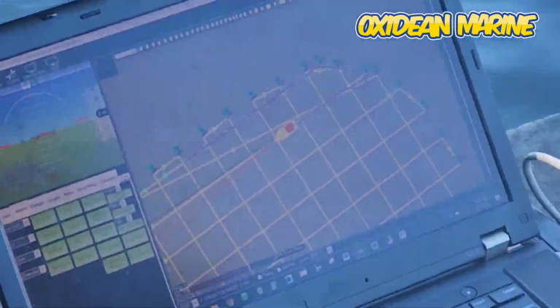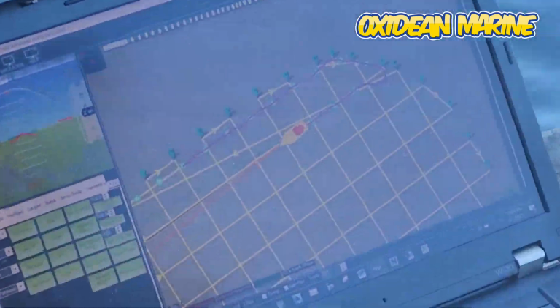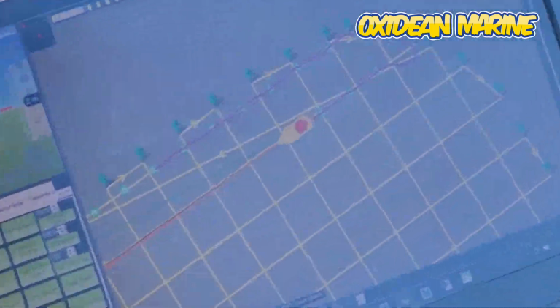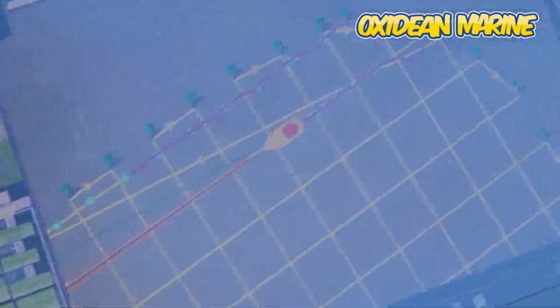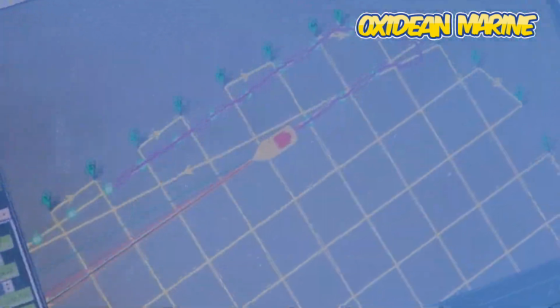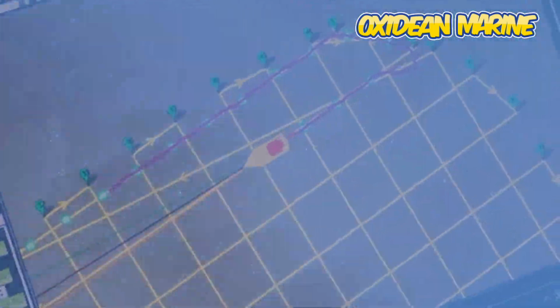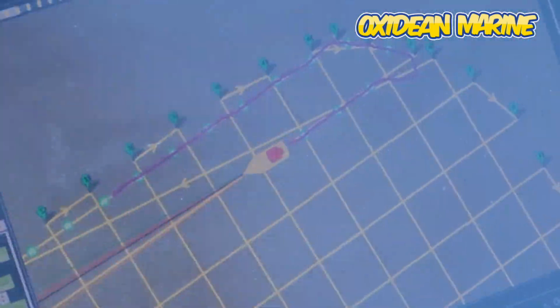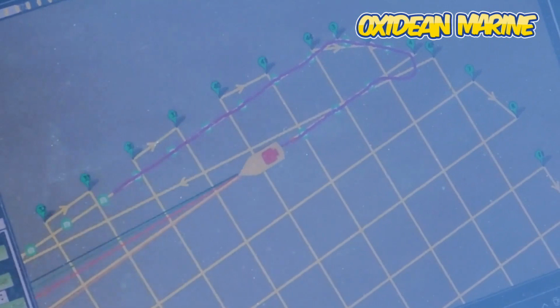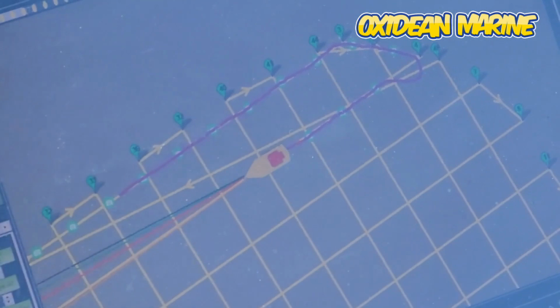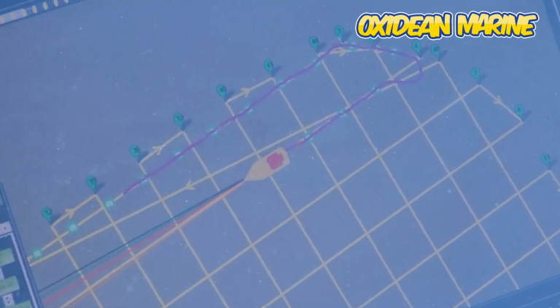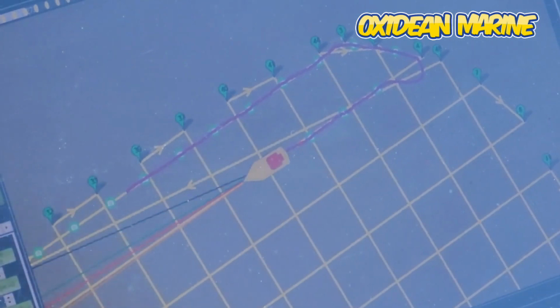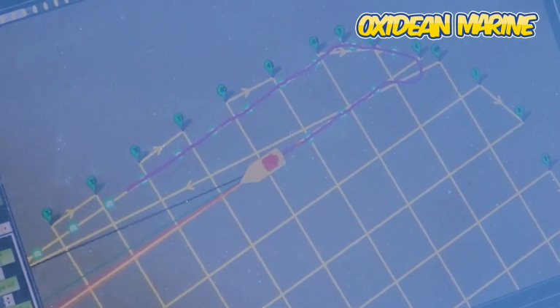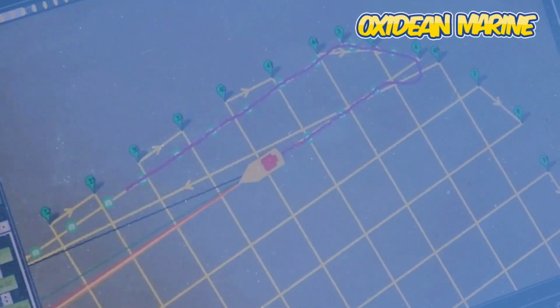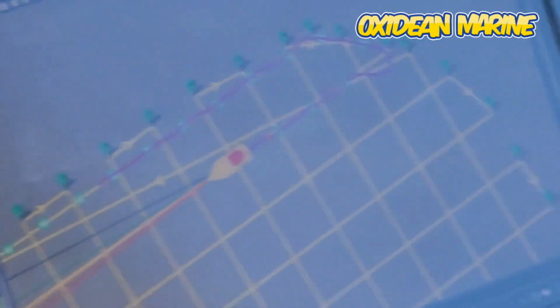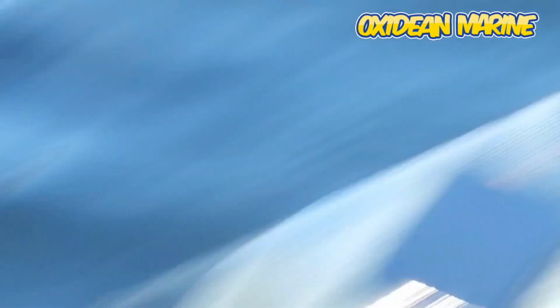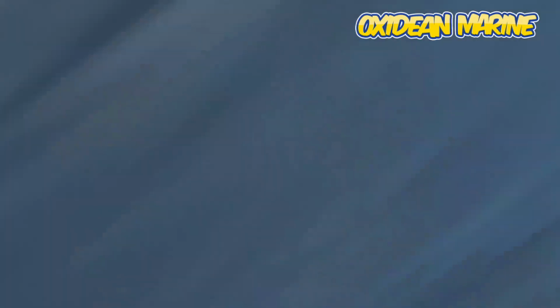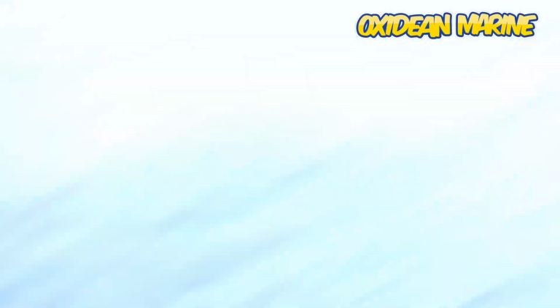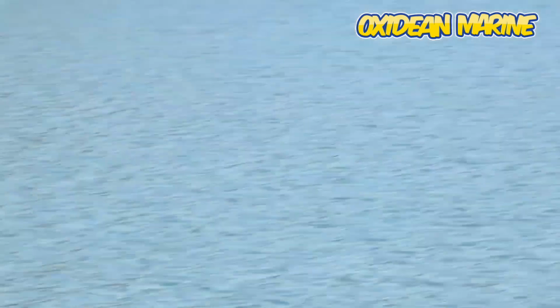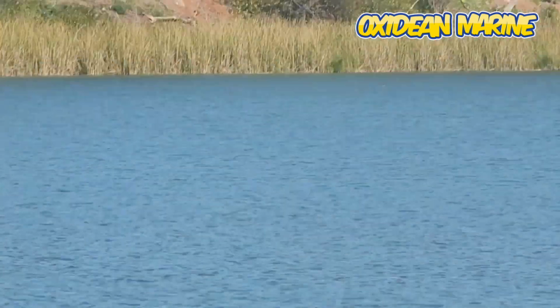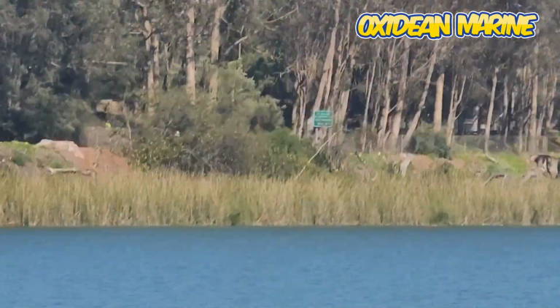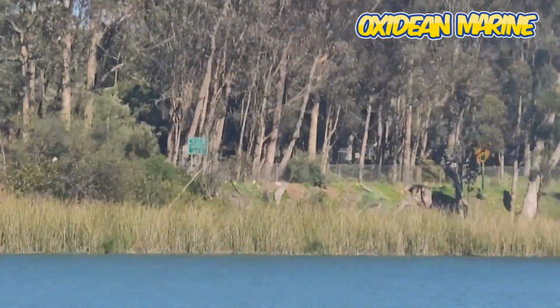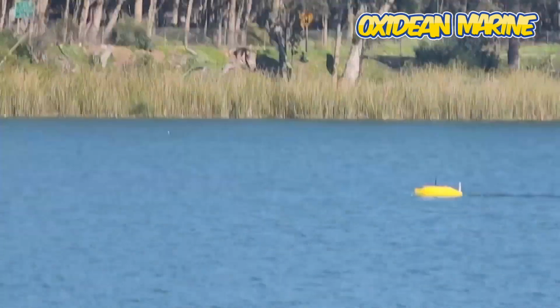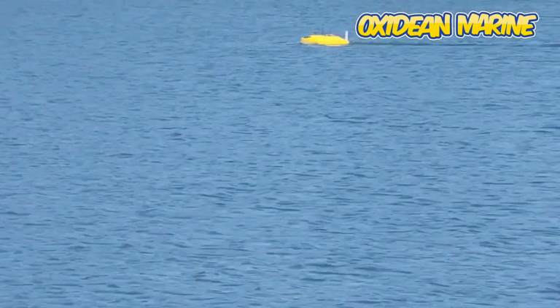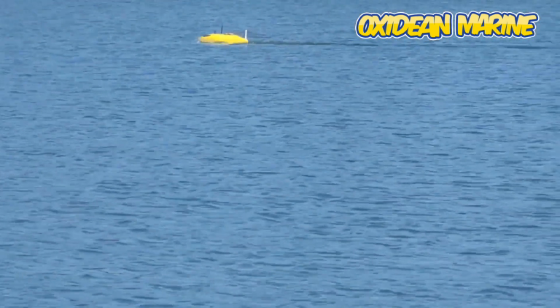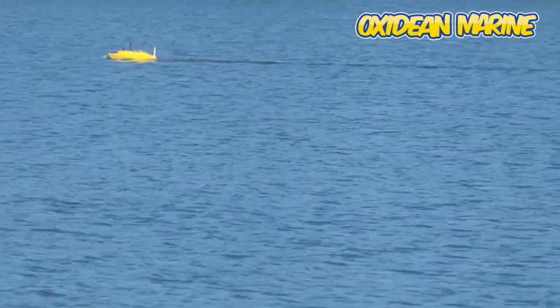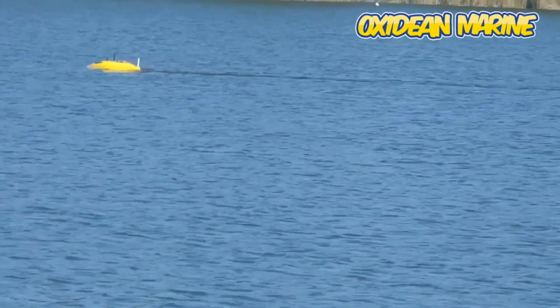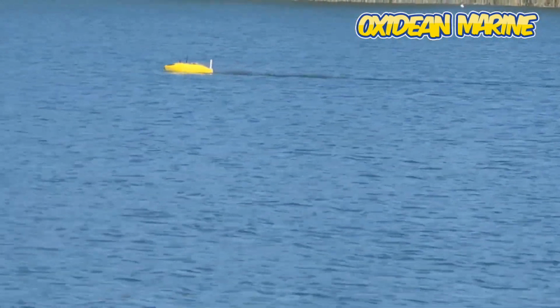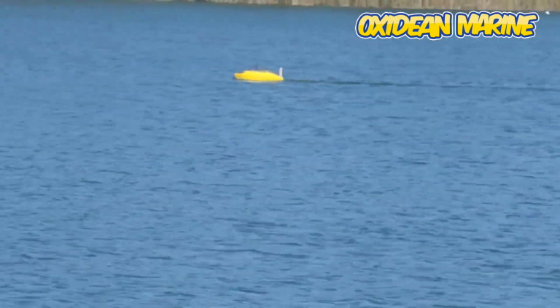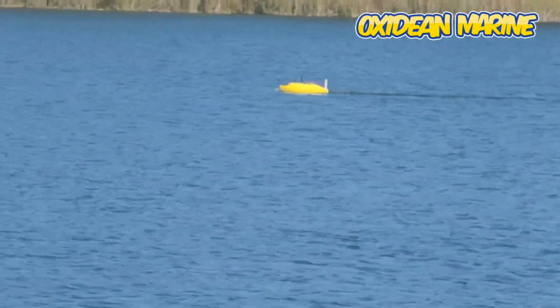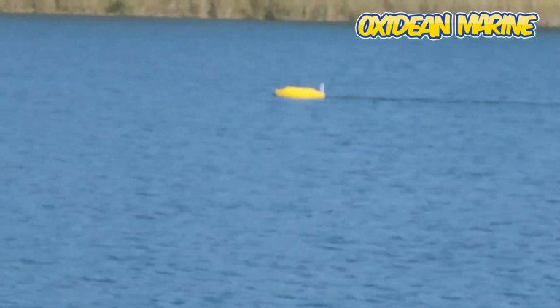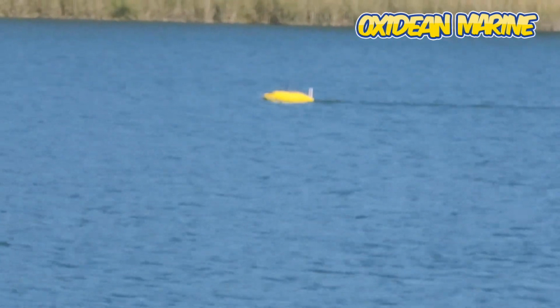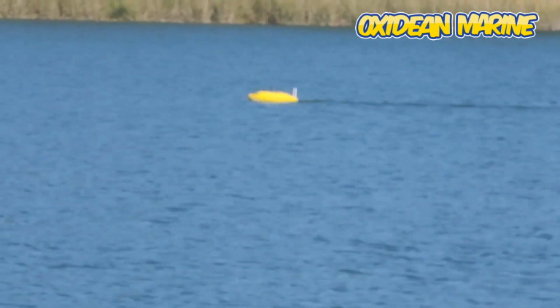It's really cool to see on the screen the course of the boat and then go look out there and see the boat running the course.